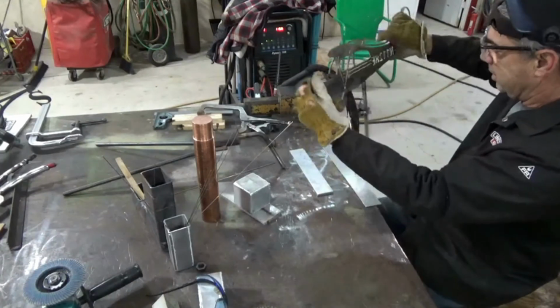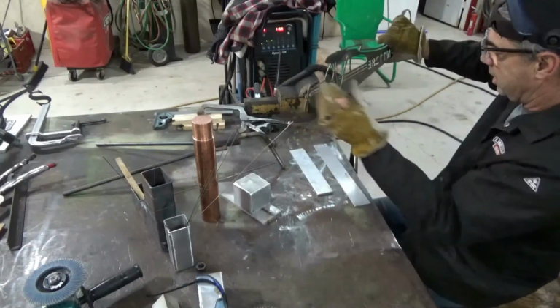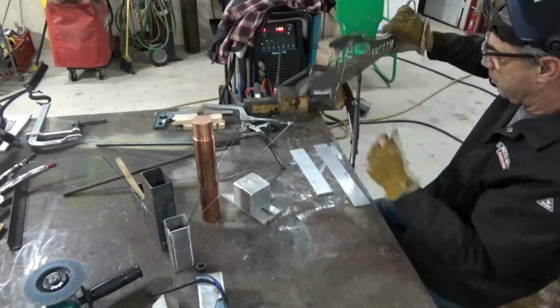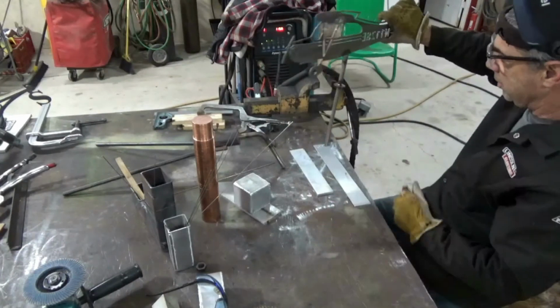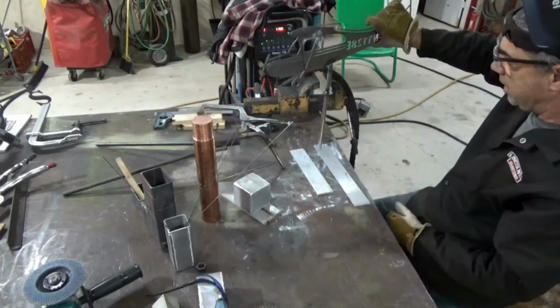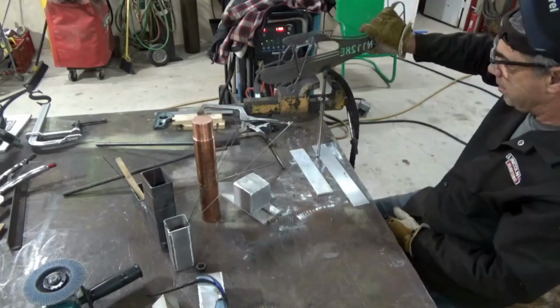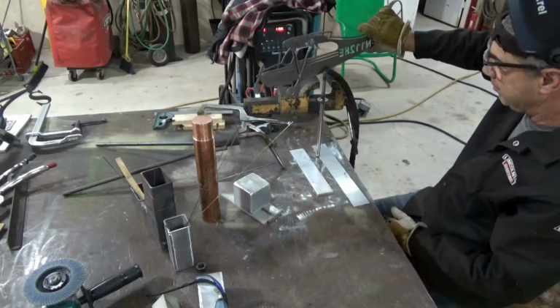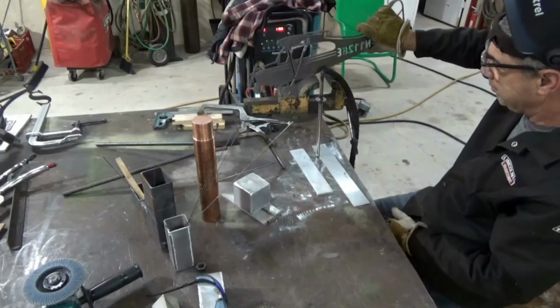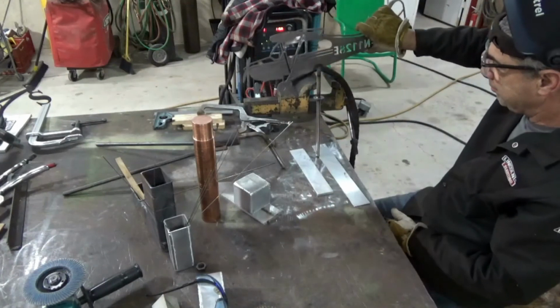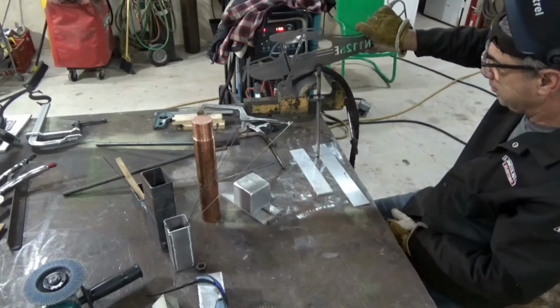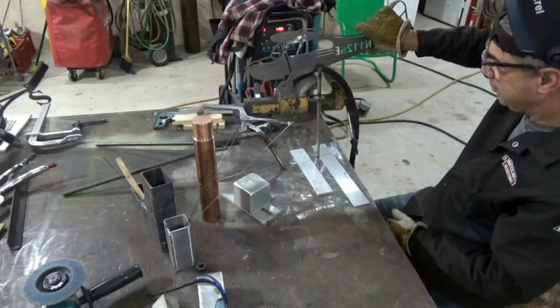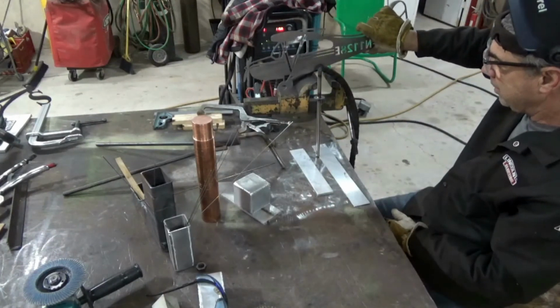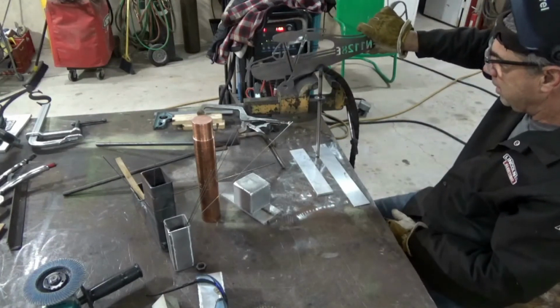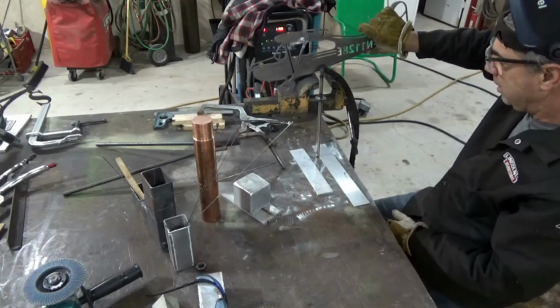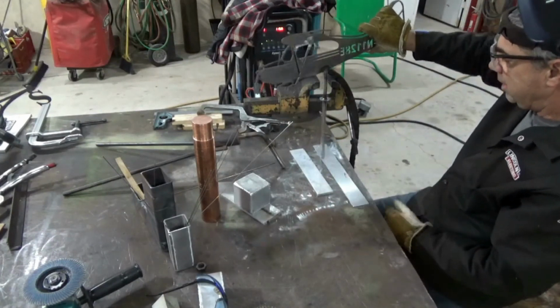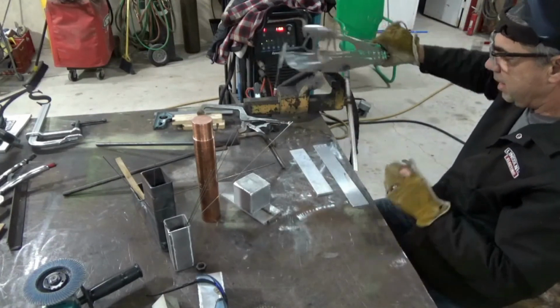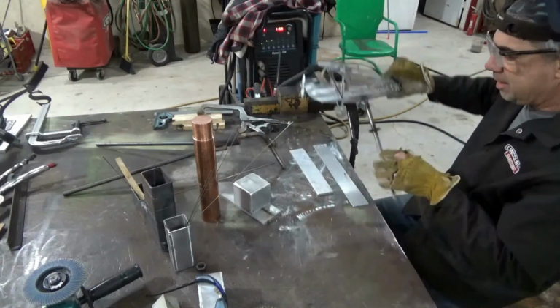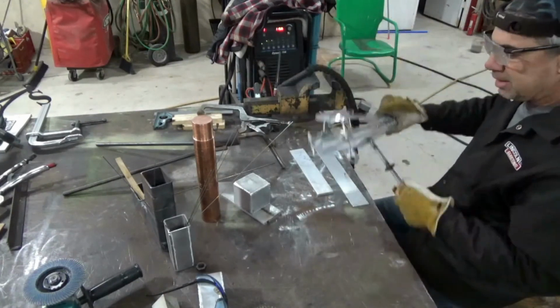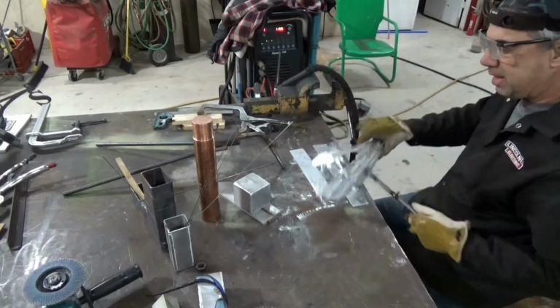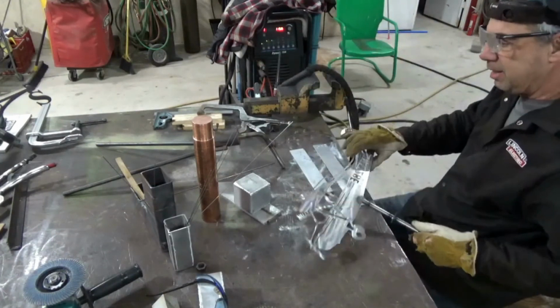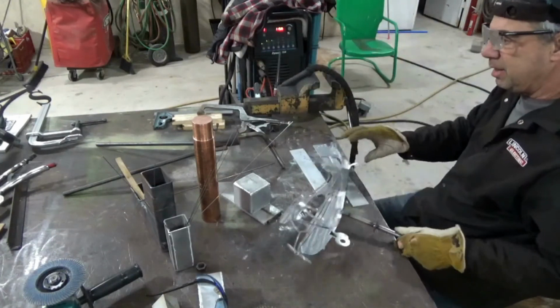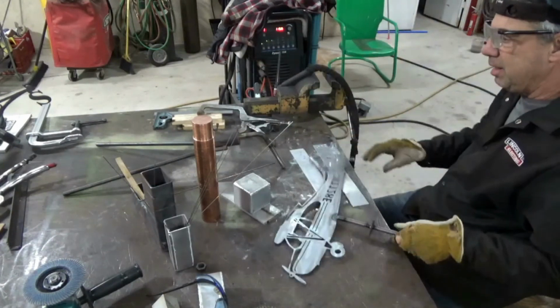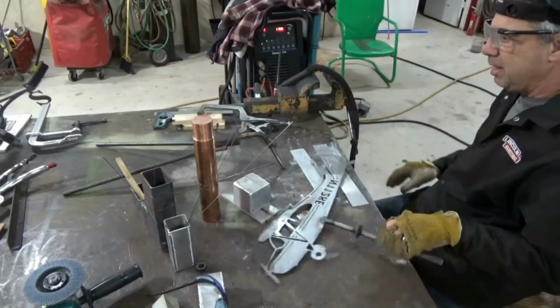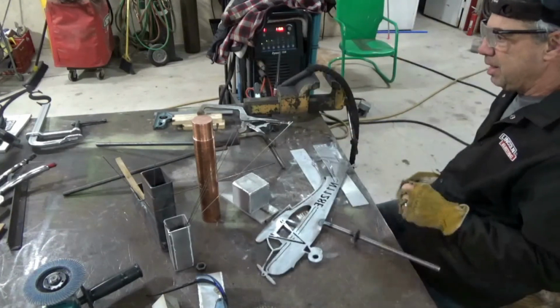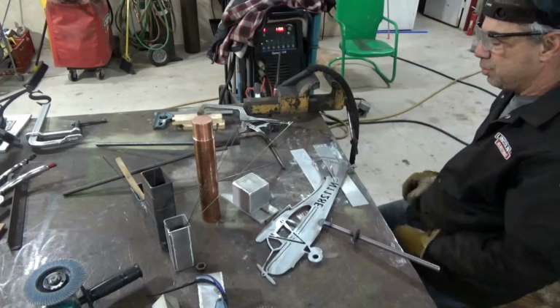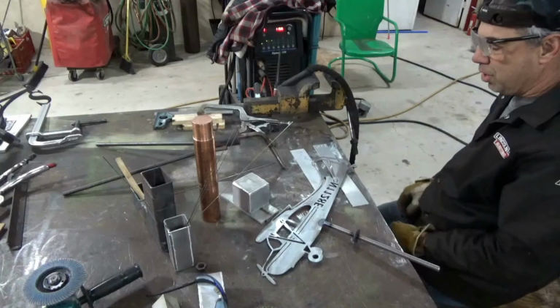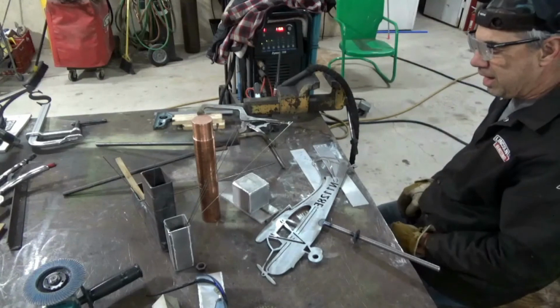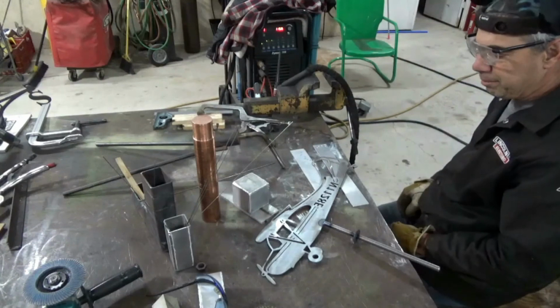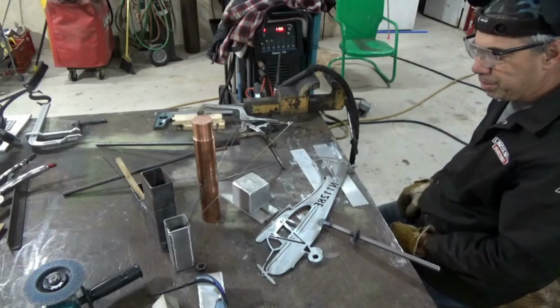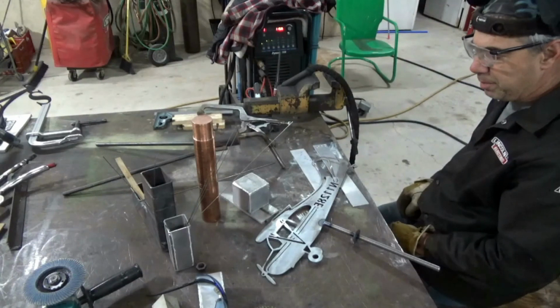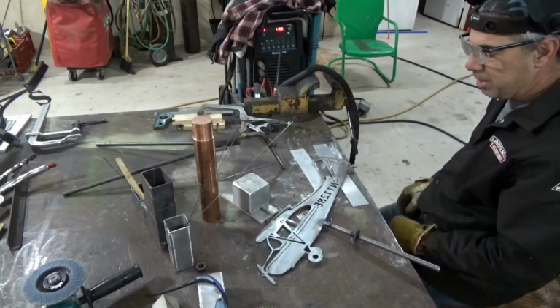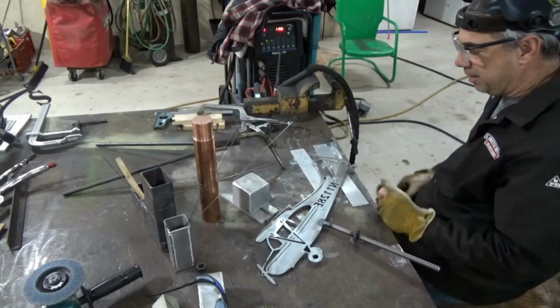Got him welded up. And next thing, we'll go ahead and put the bearings in.